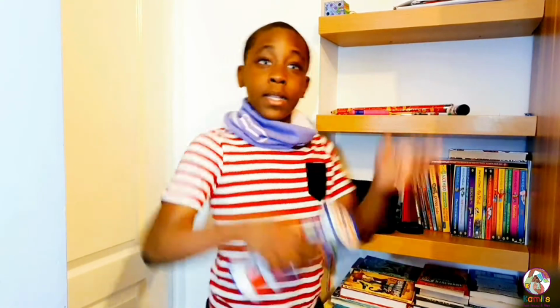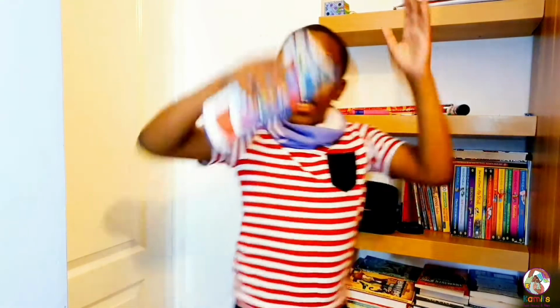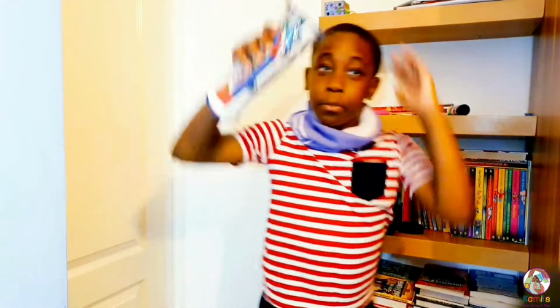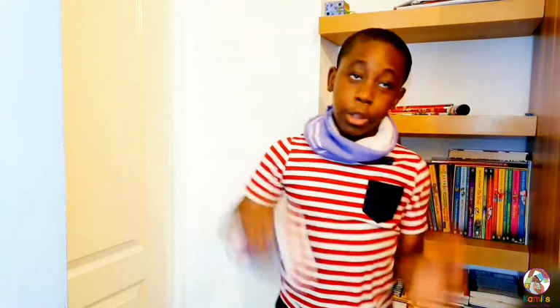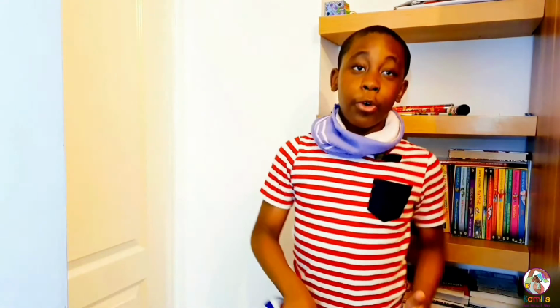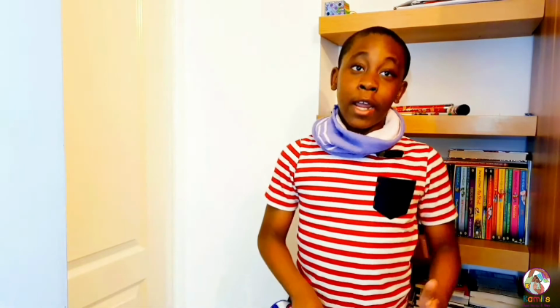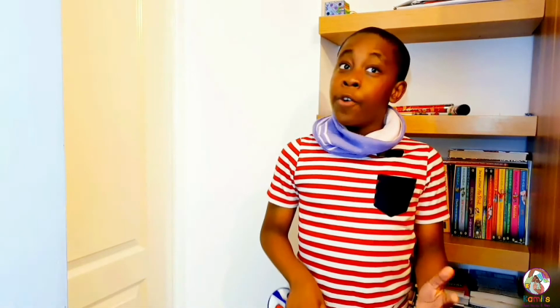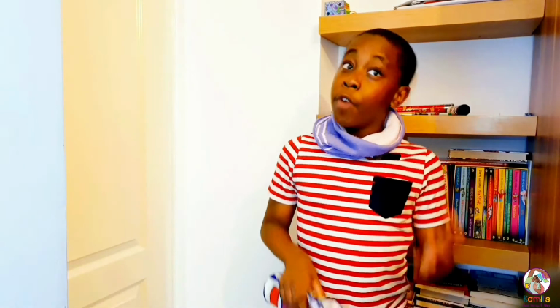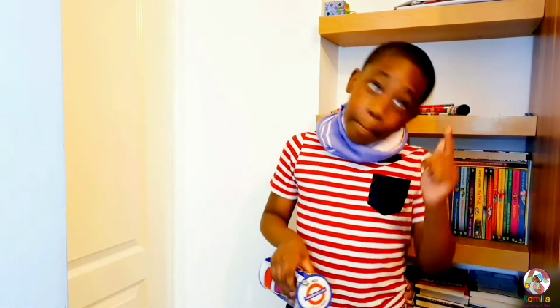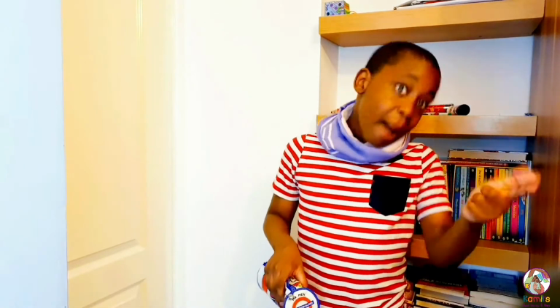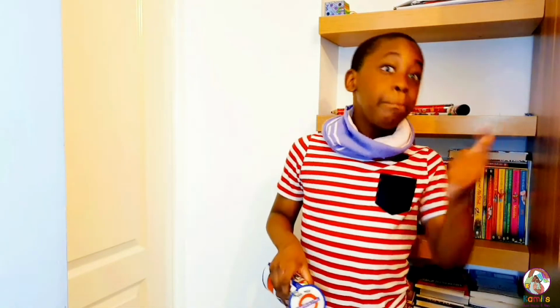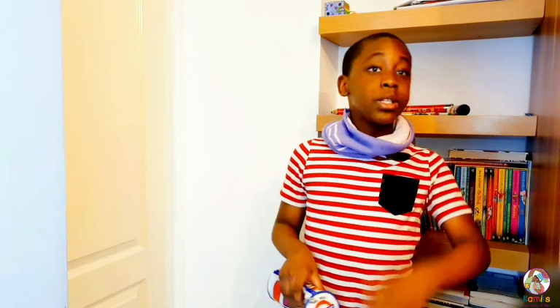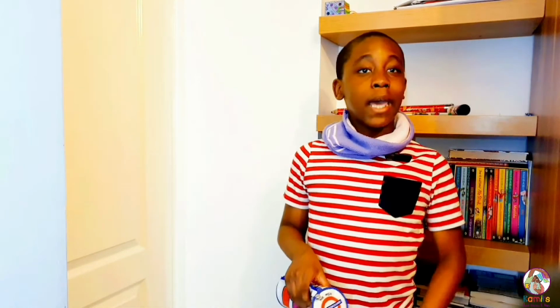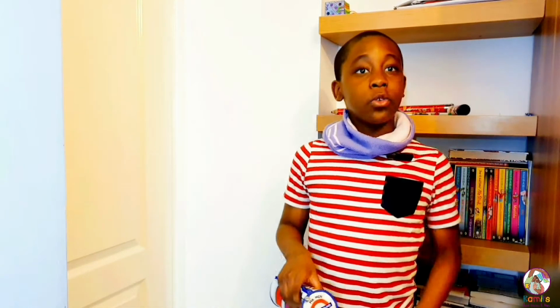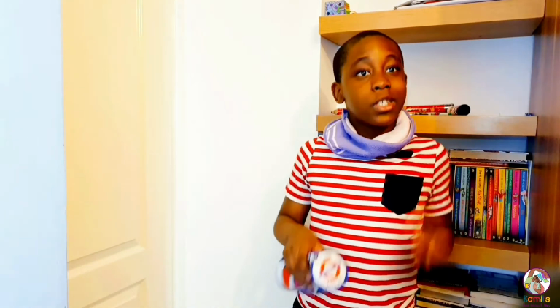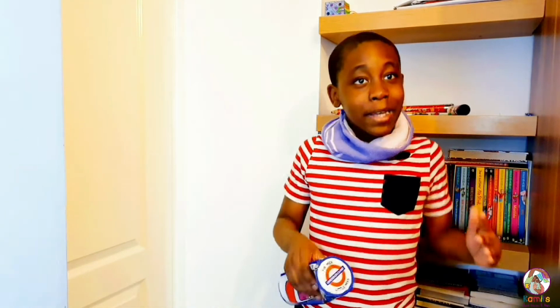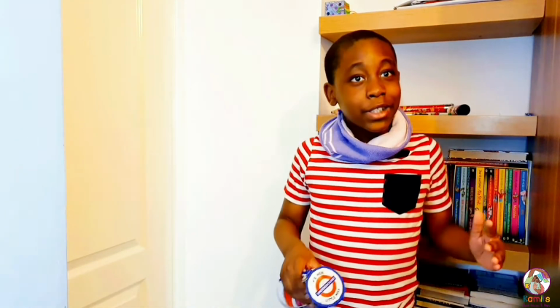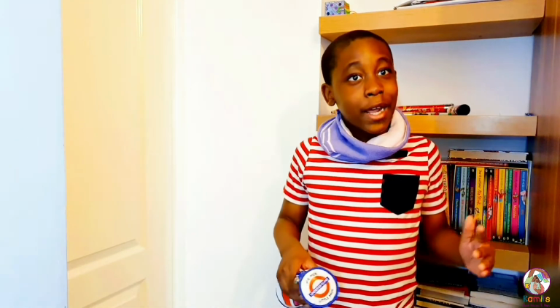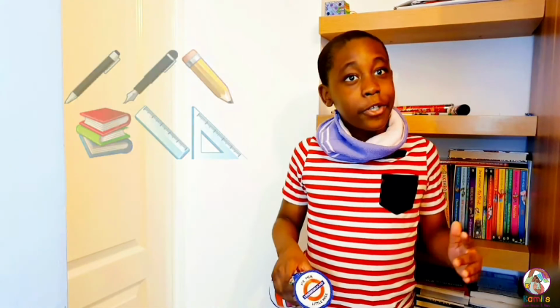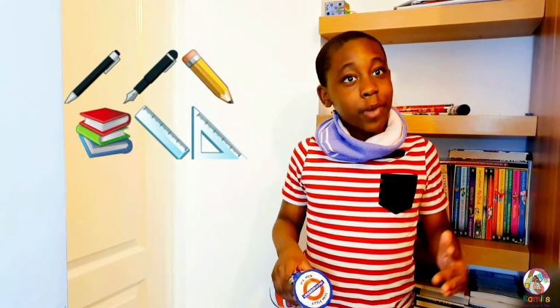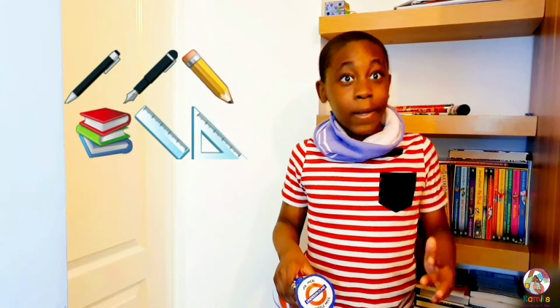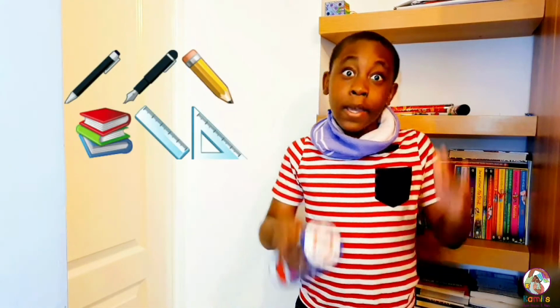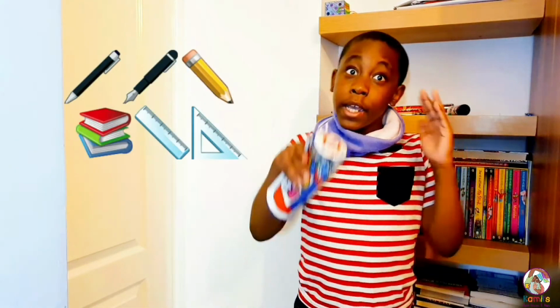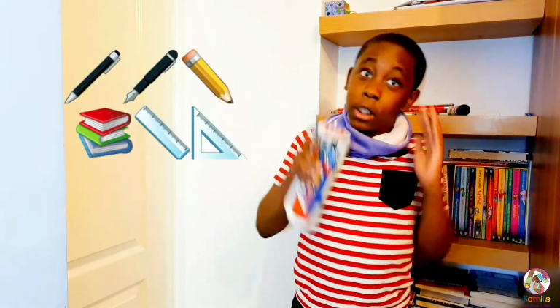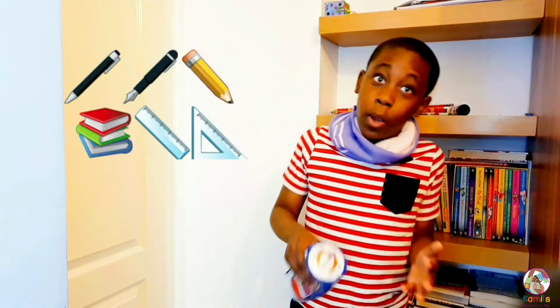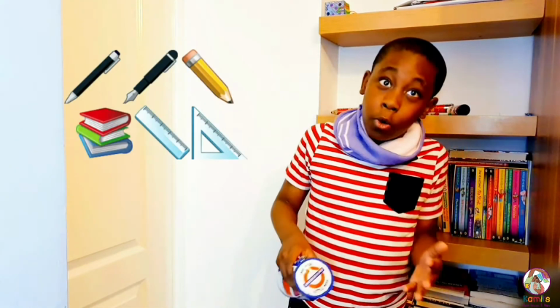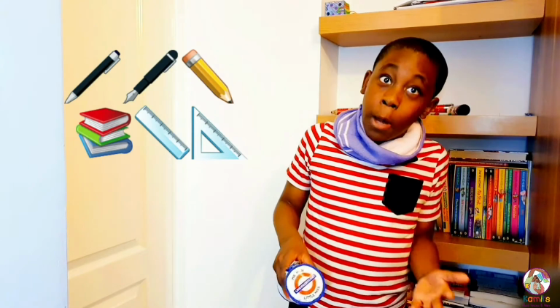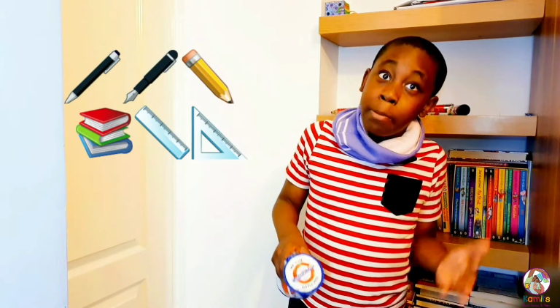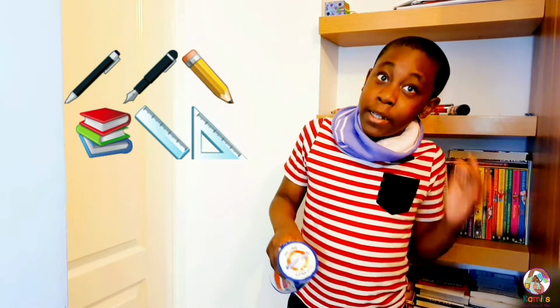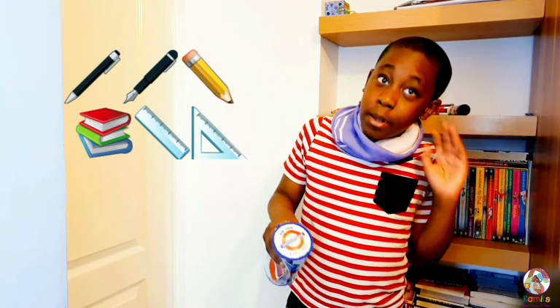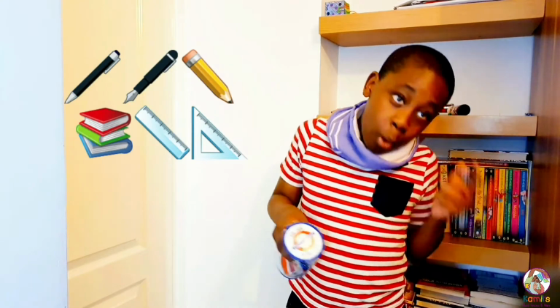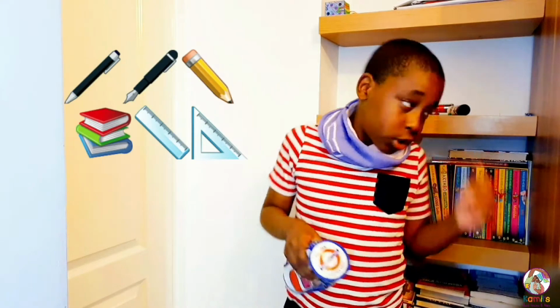Tip 3: remember to get your stationery ready. It's a quick one but it's important.